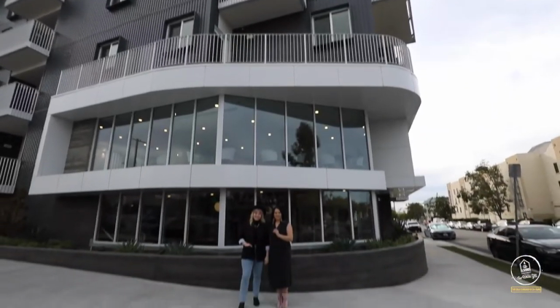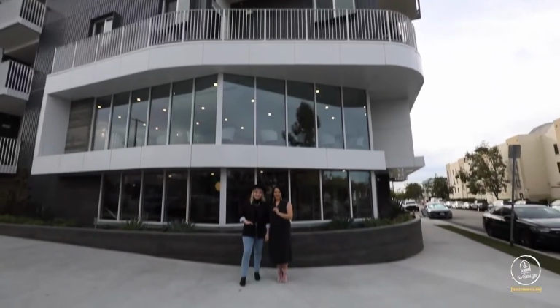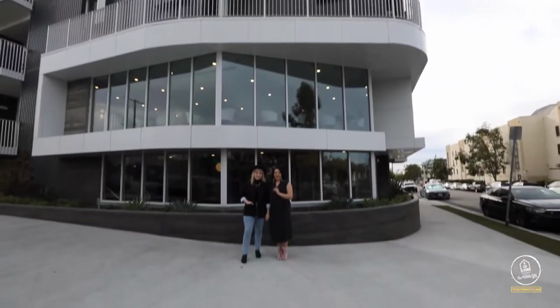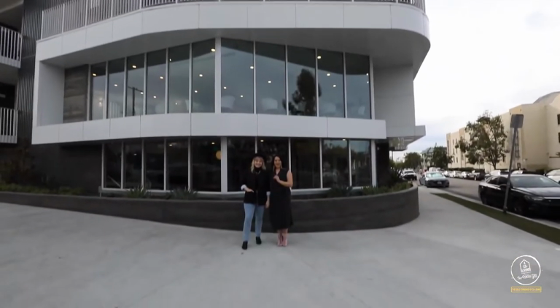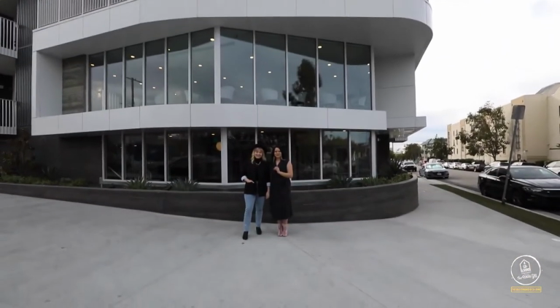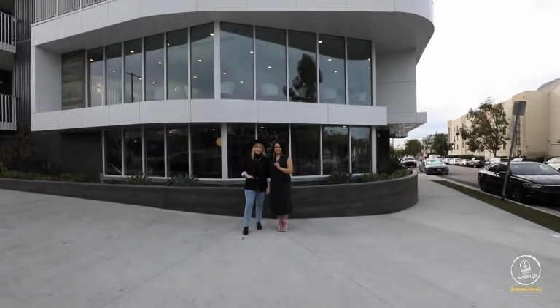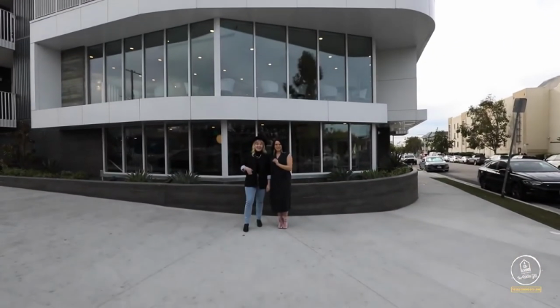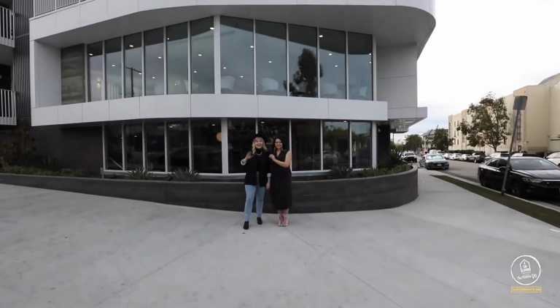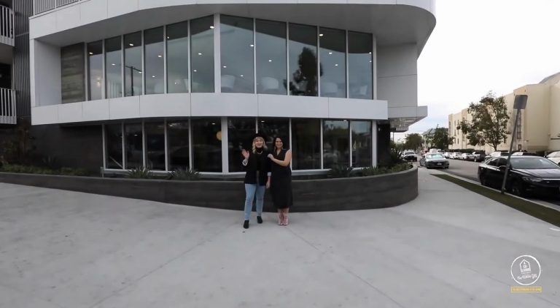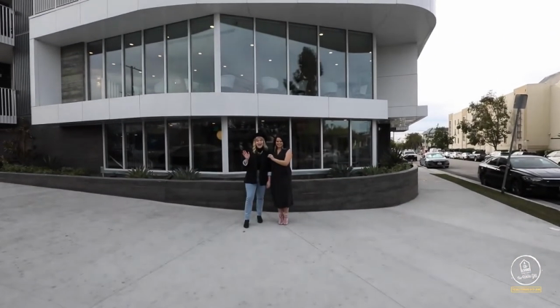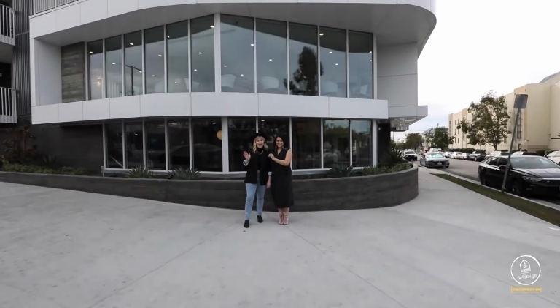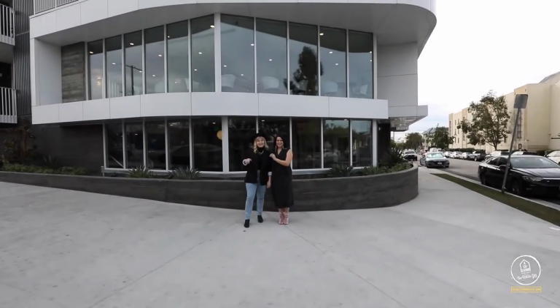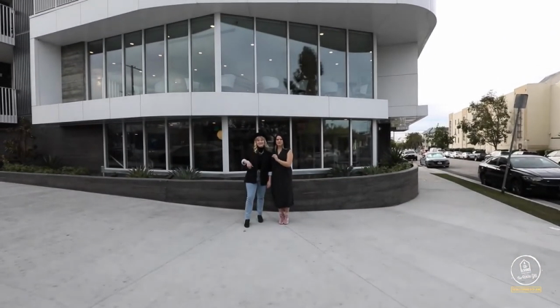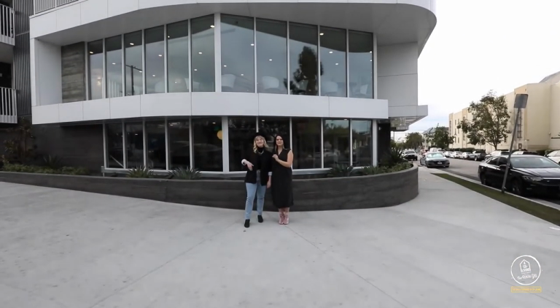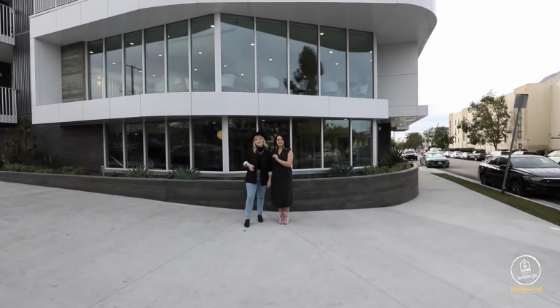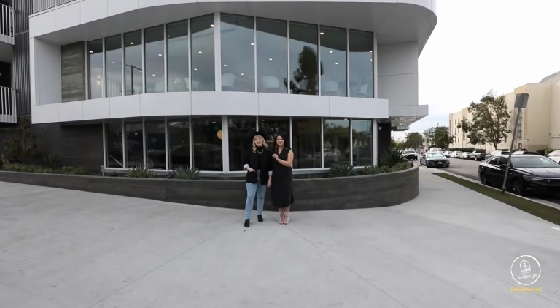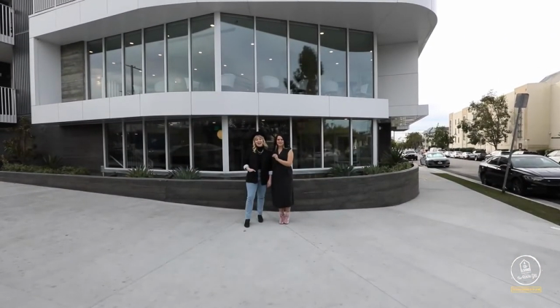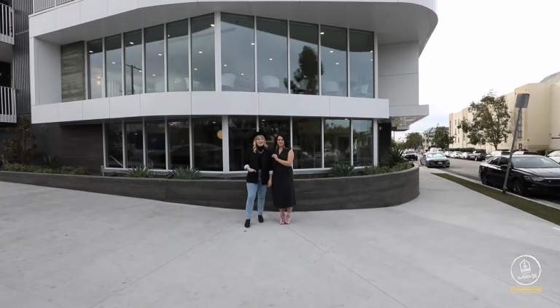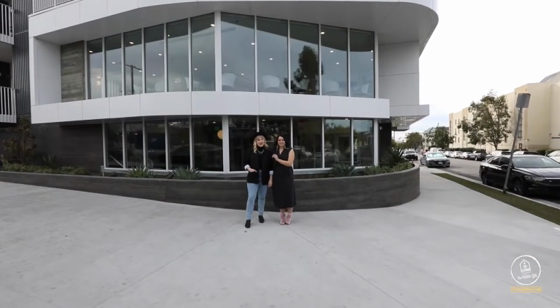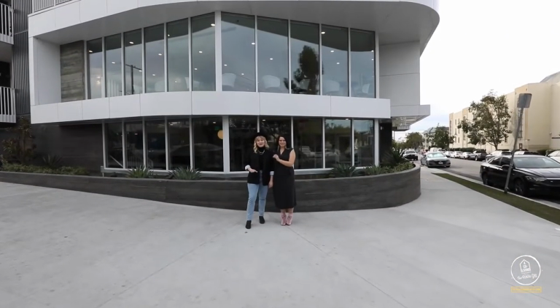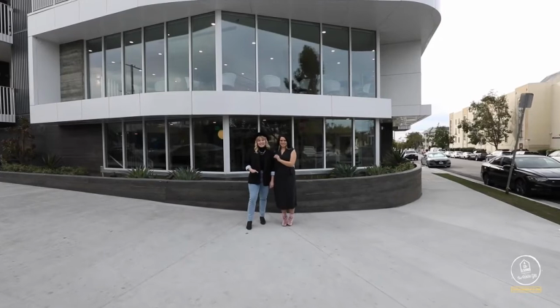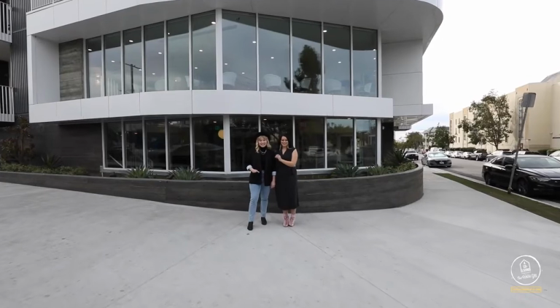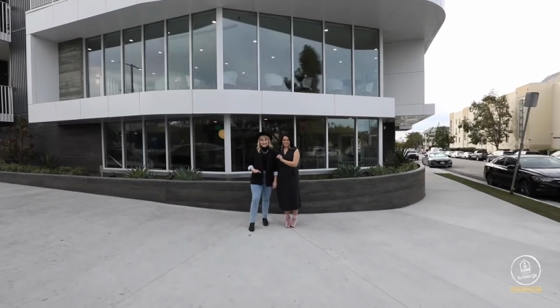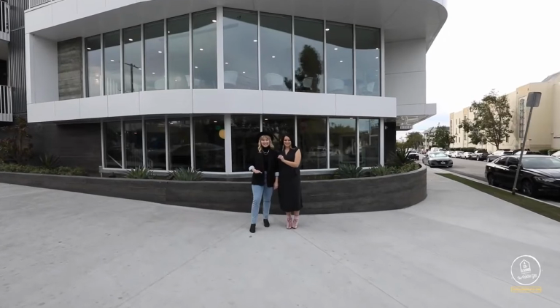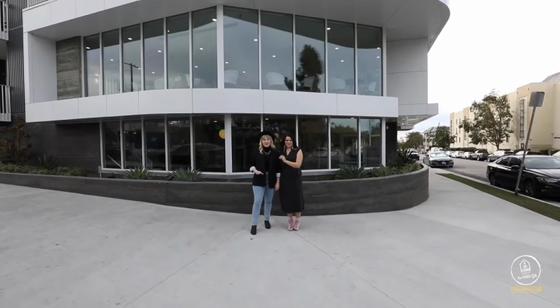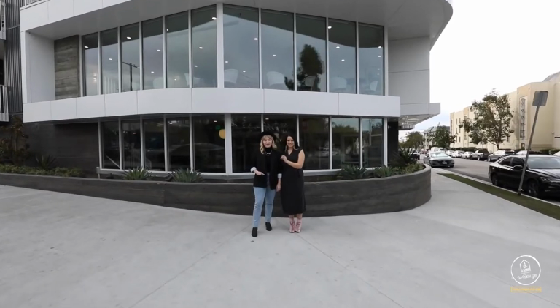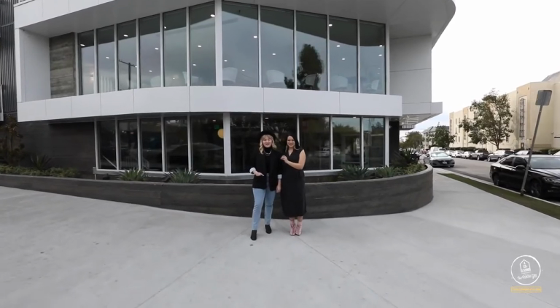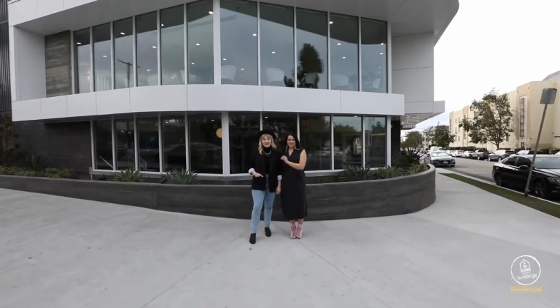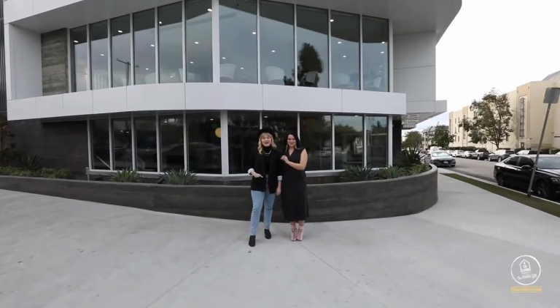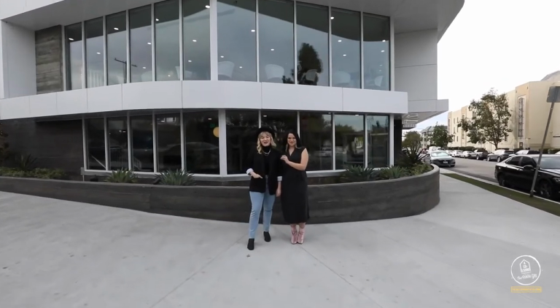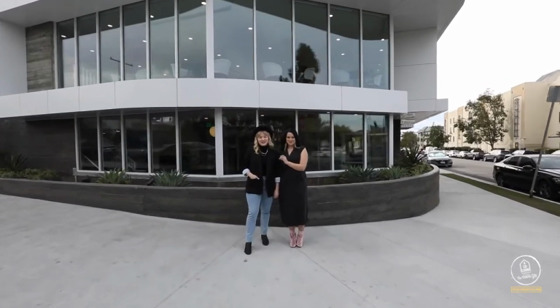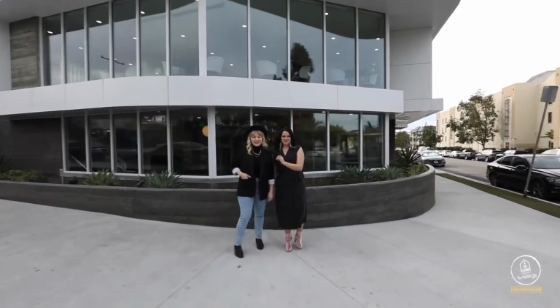Hi, I'm Lynn. And I'm Kat. And we're with The Rental Girl. Welcome to 660 North Oxford on Melrose.